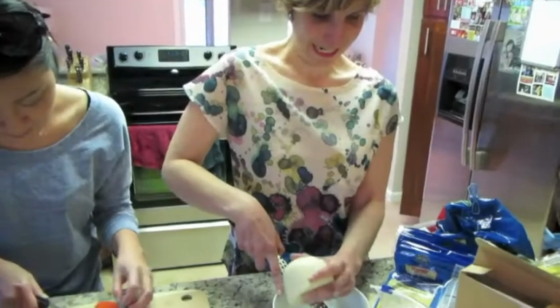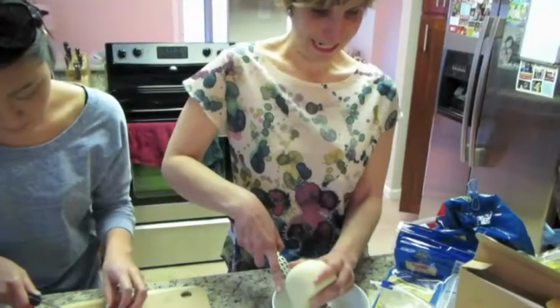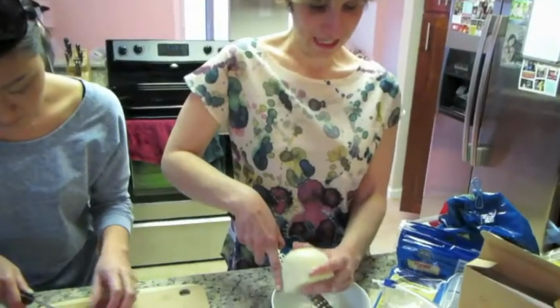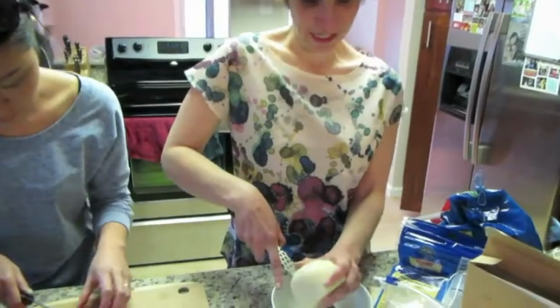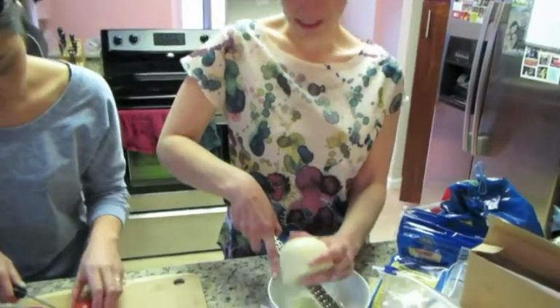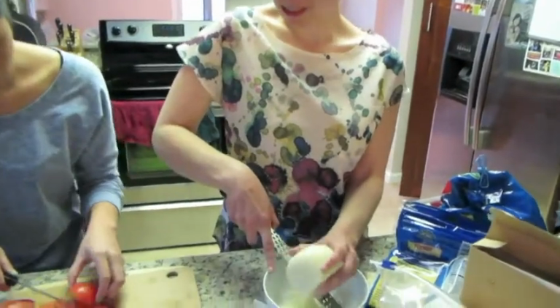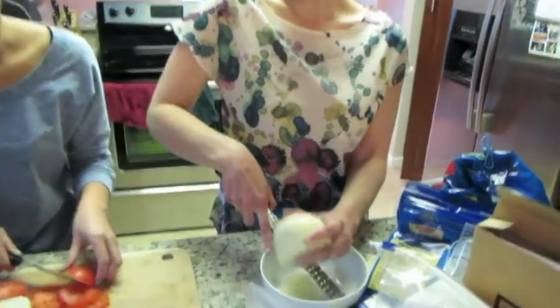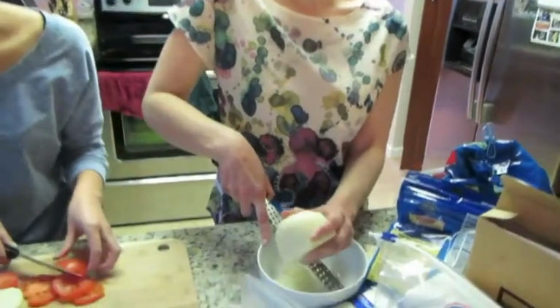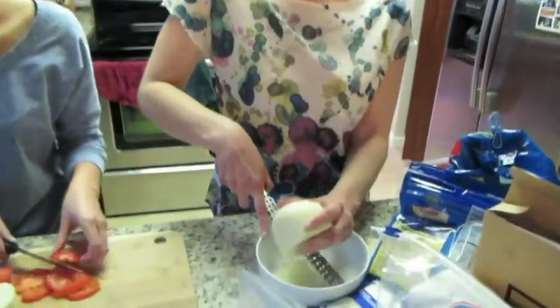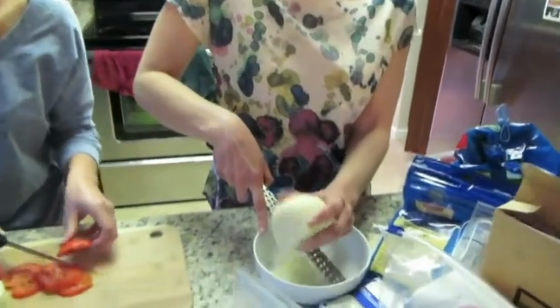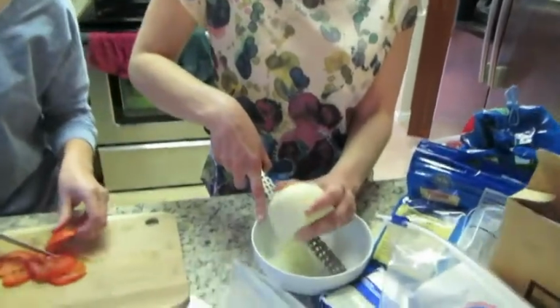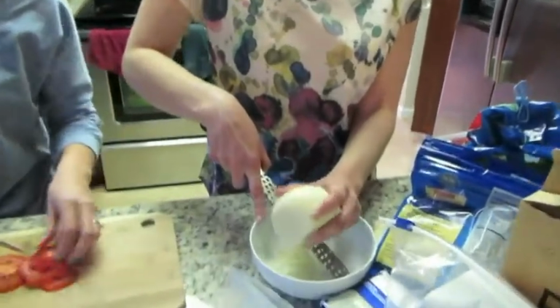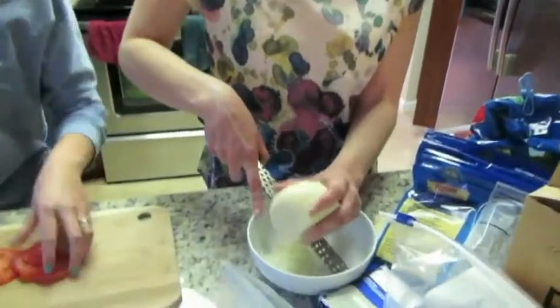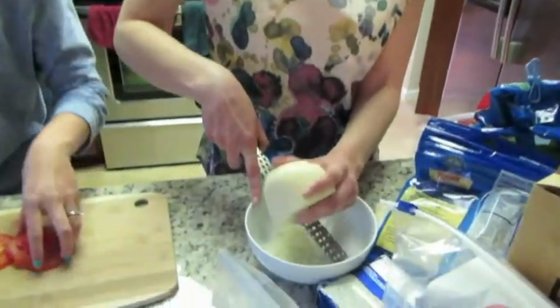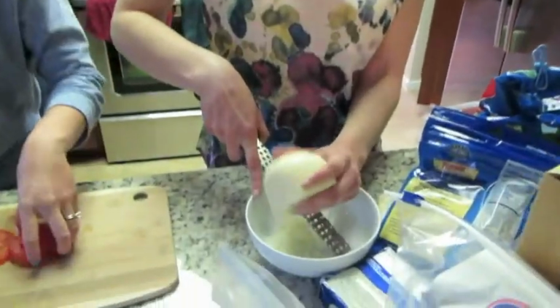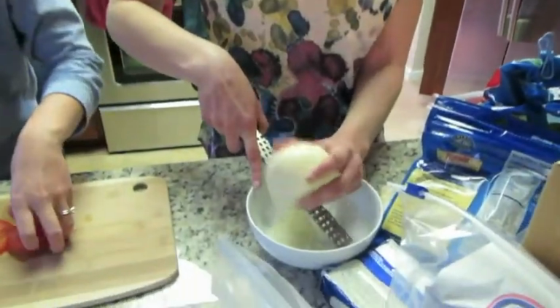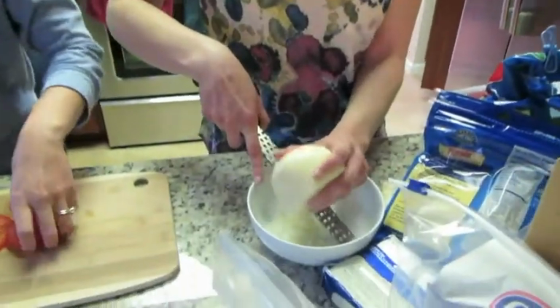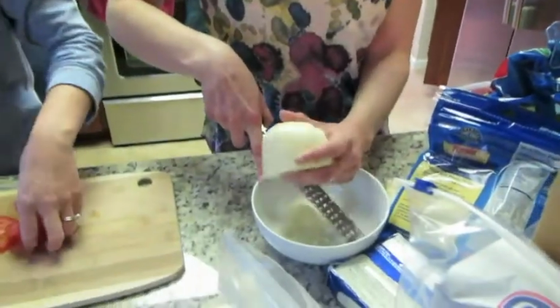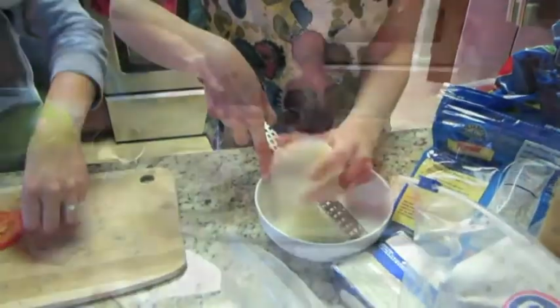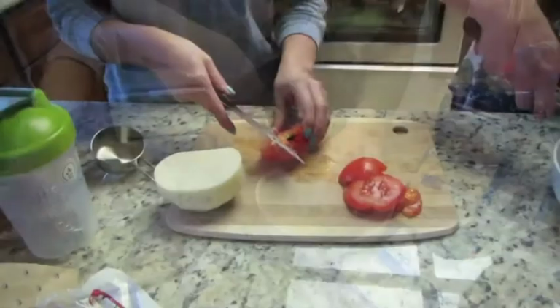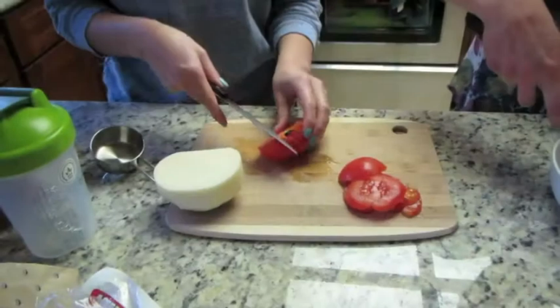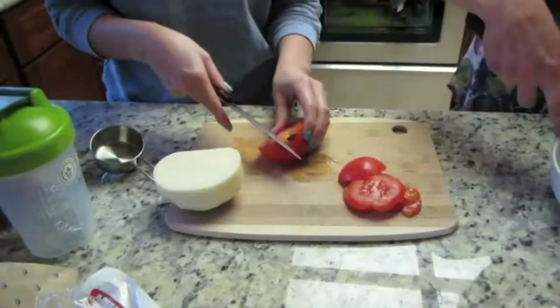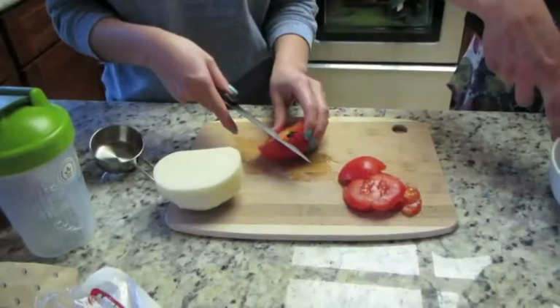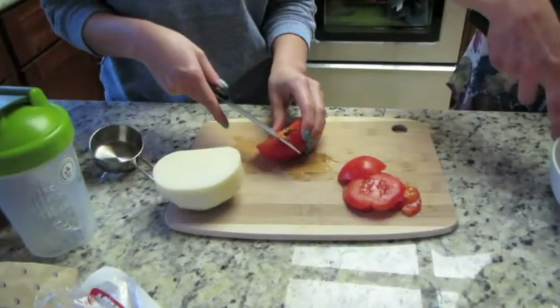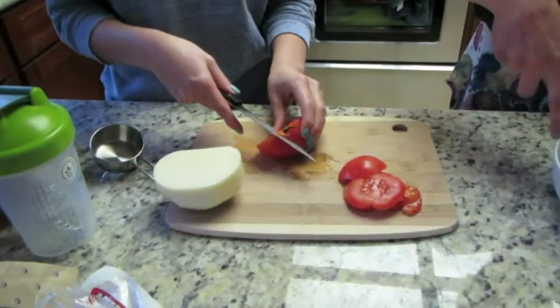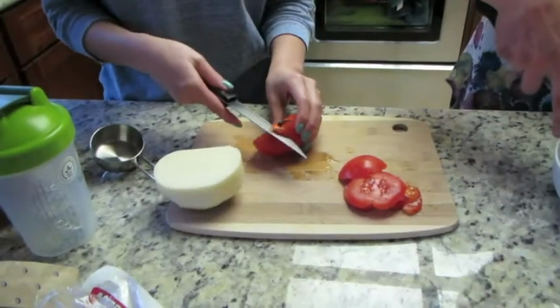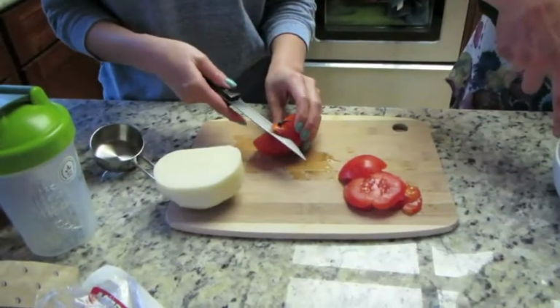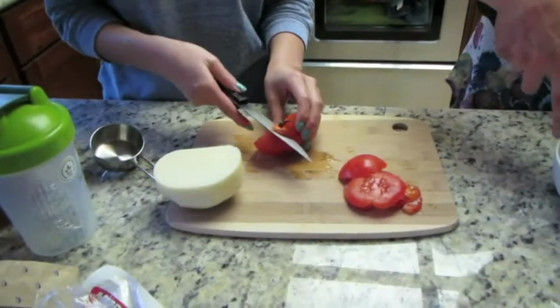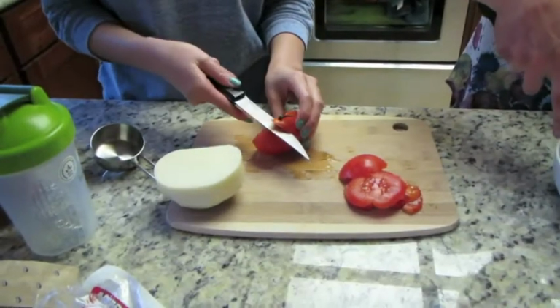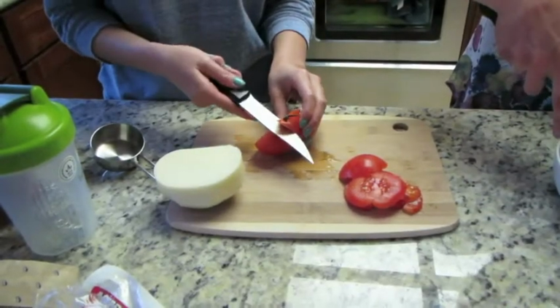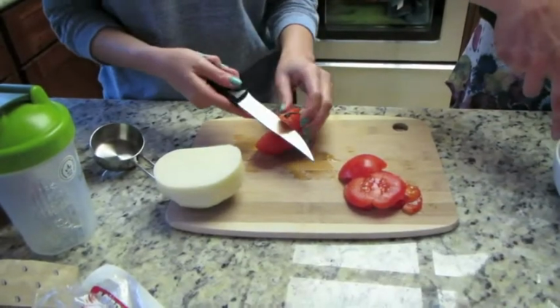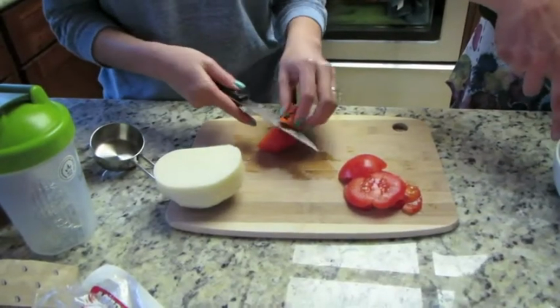While the dough is rising, cut your vegetables and prepare your toppings for the pizza.